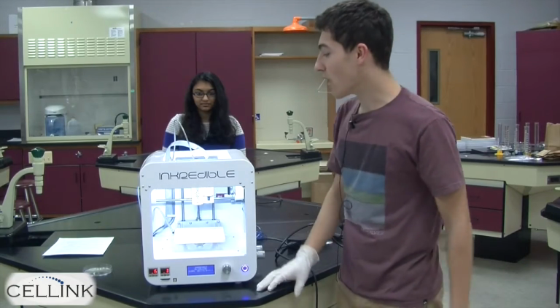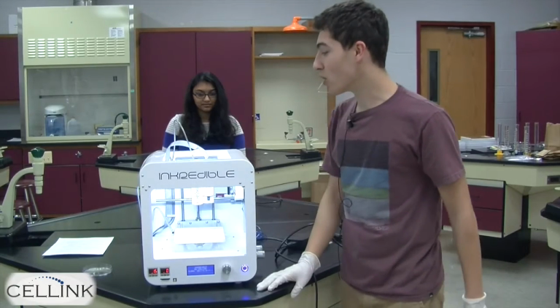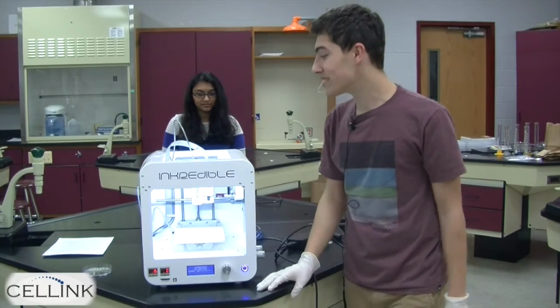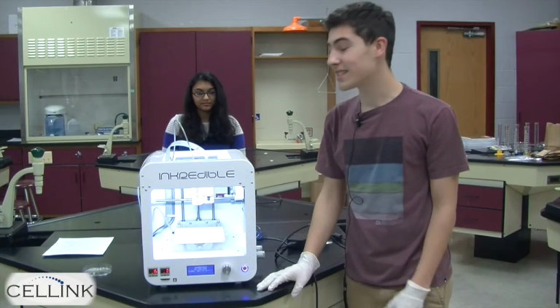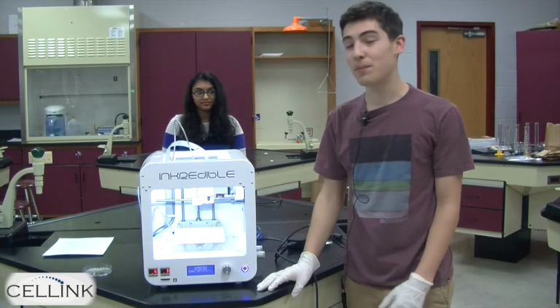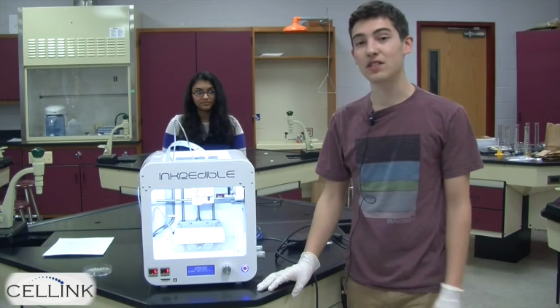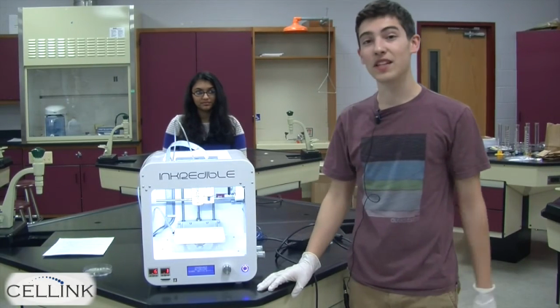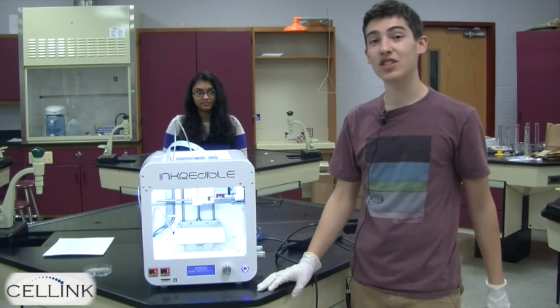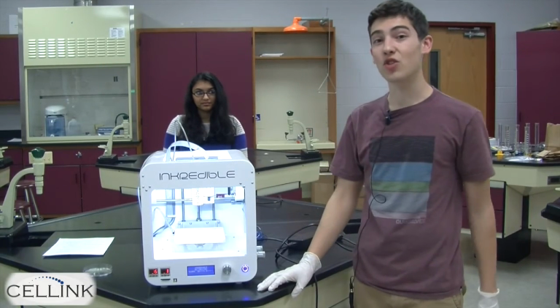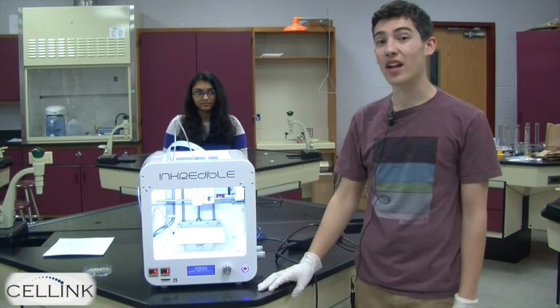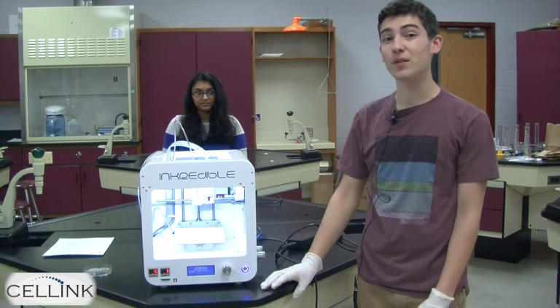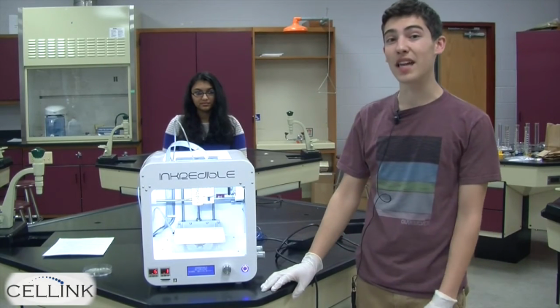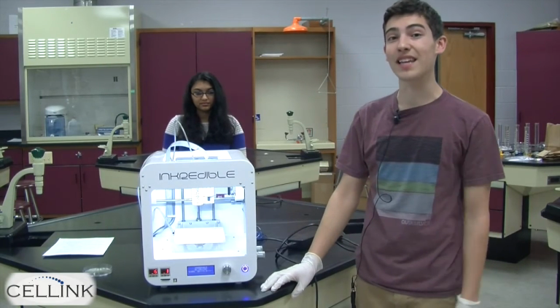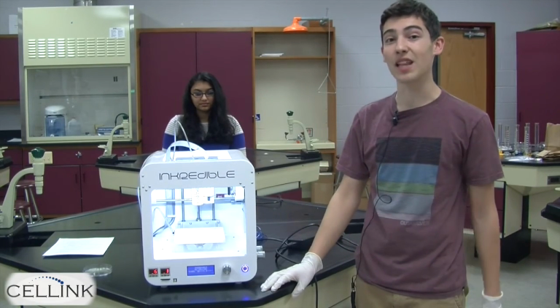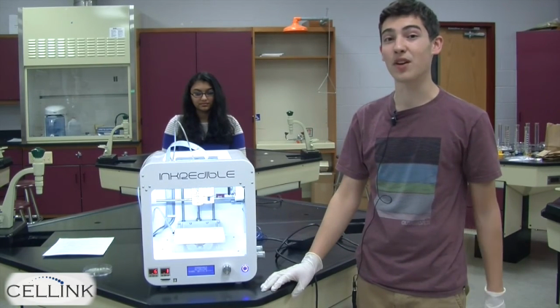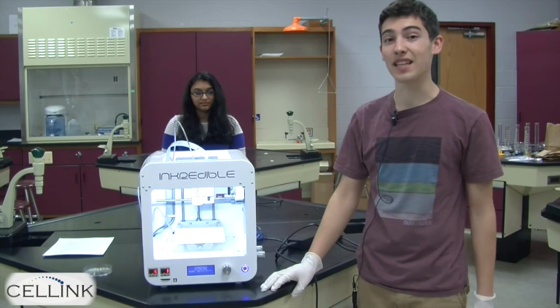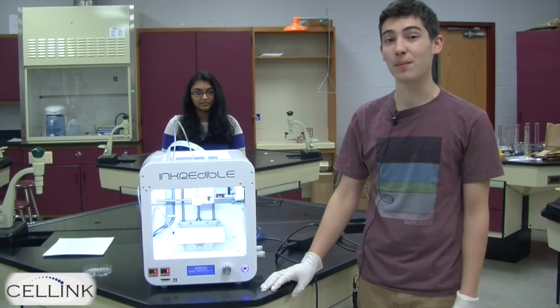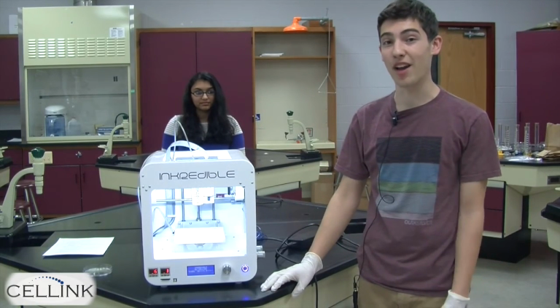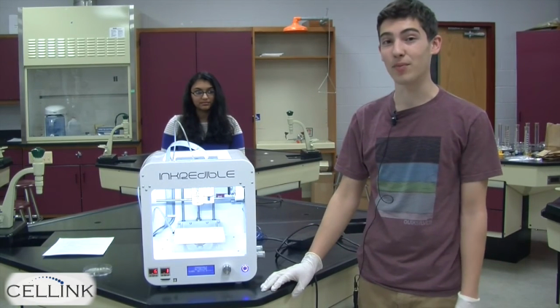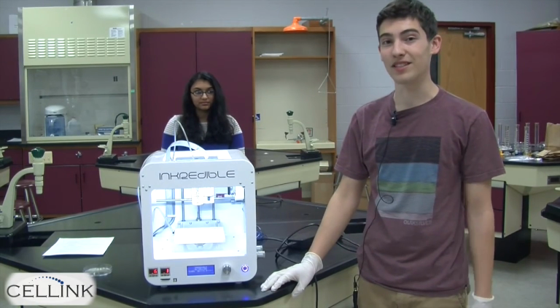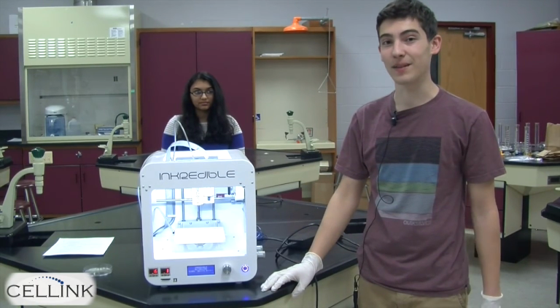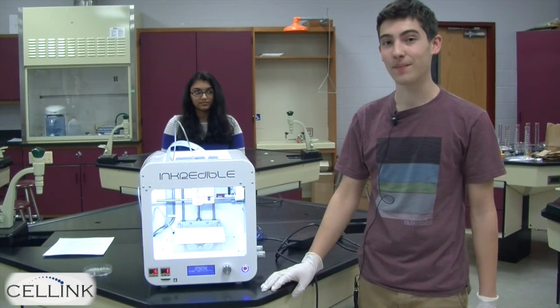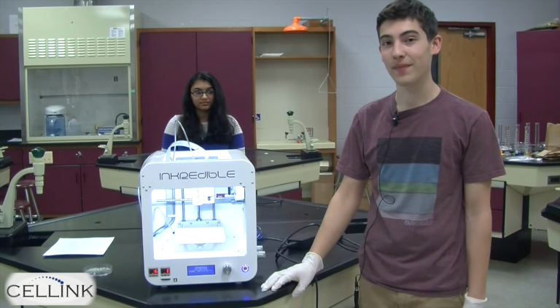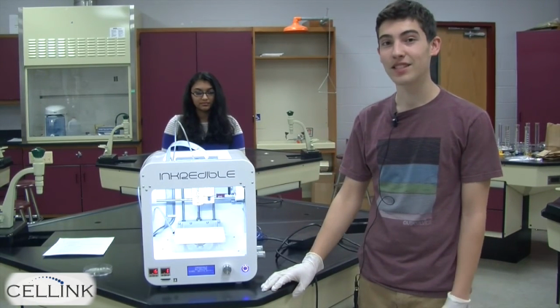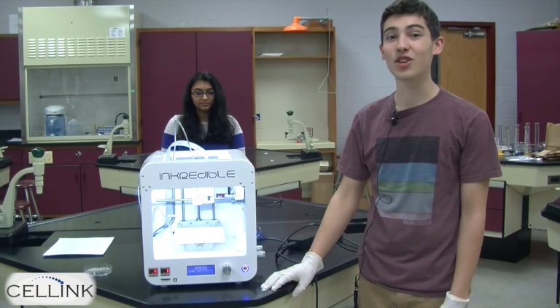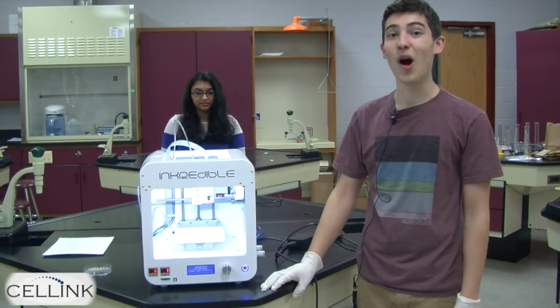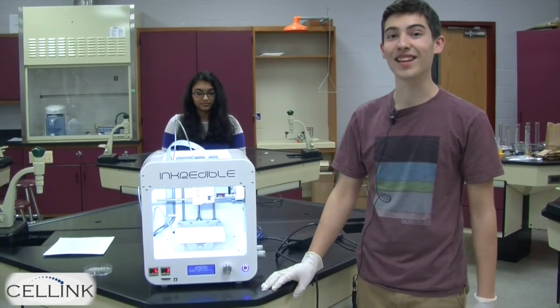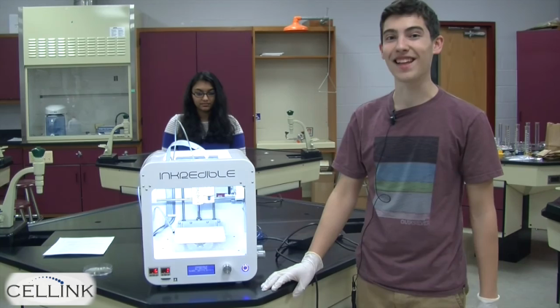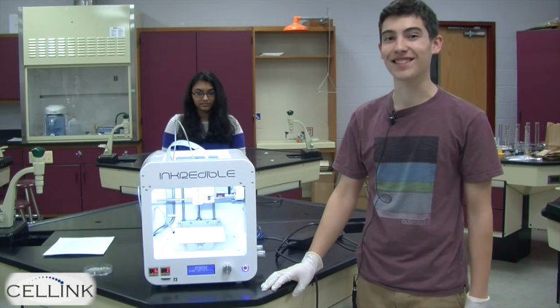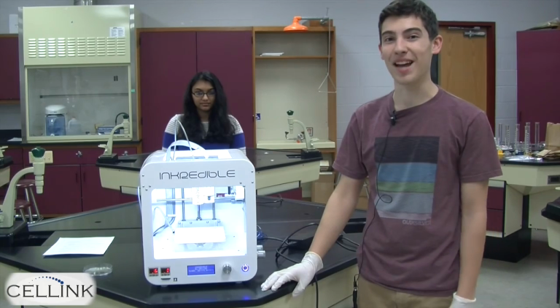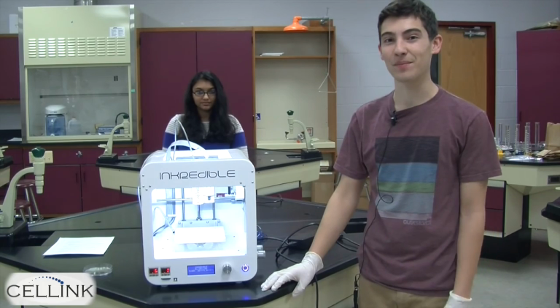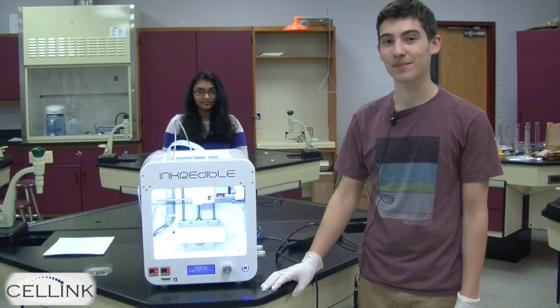Once that step is finished, you're ready to begin calibrating the bioprinter. See you all again next time.